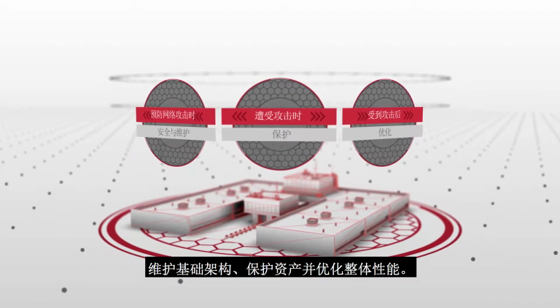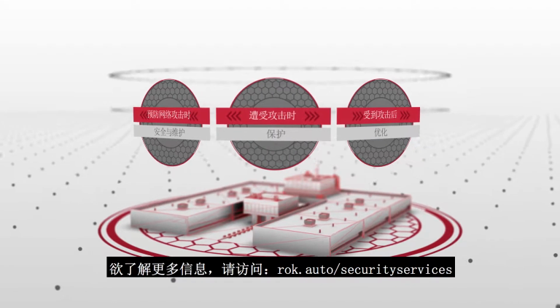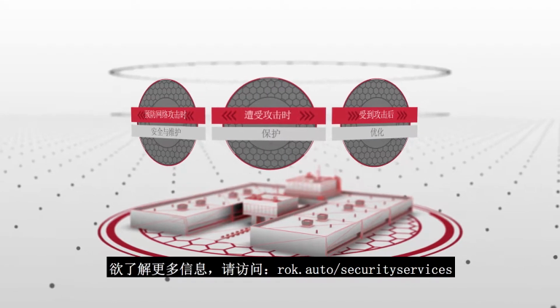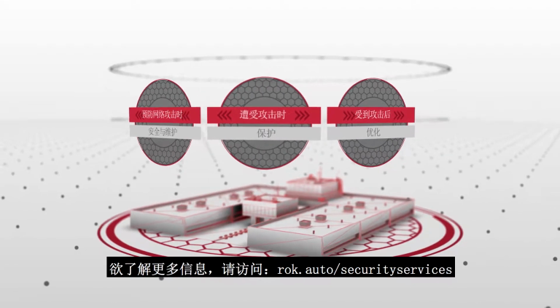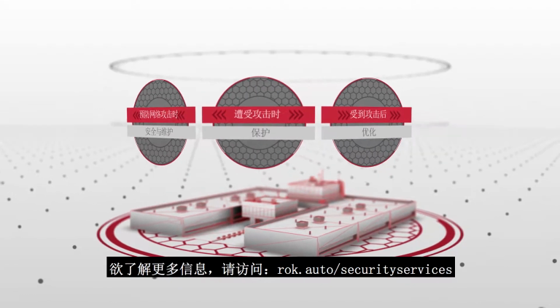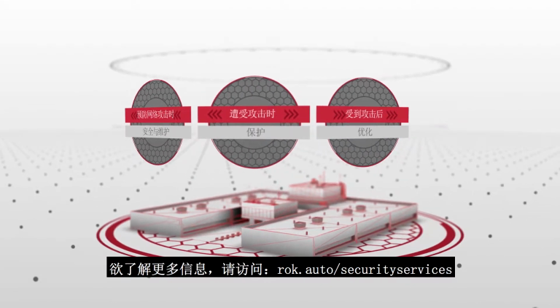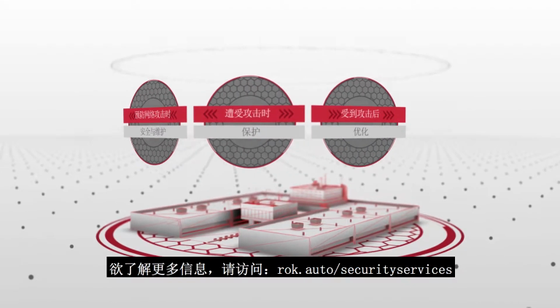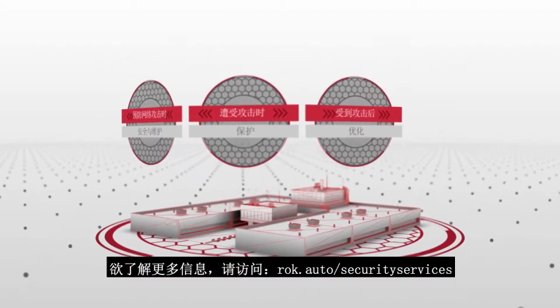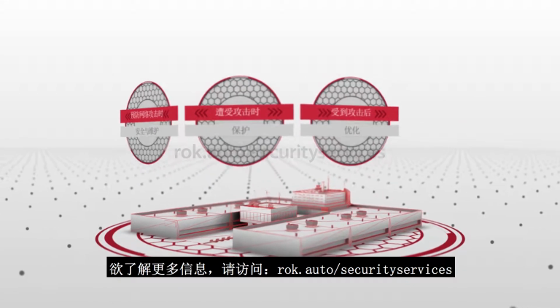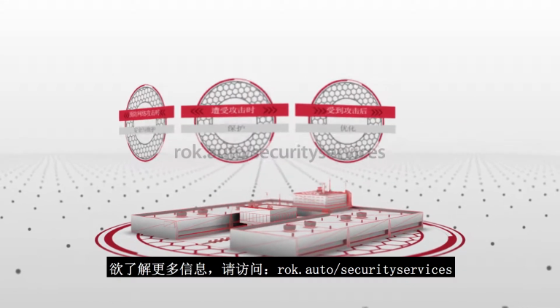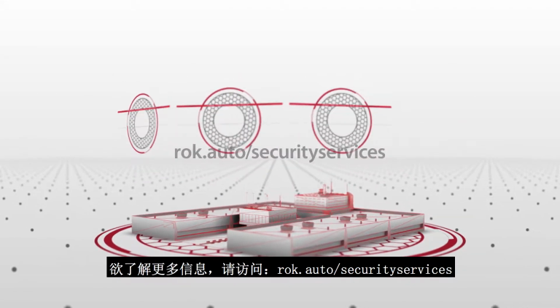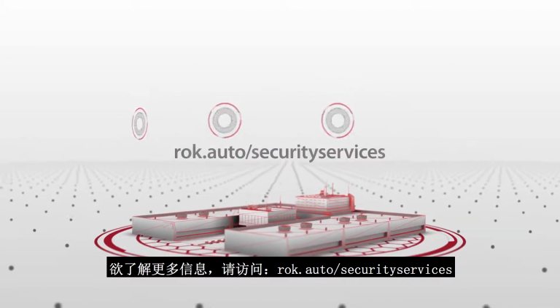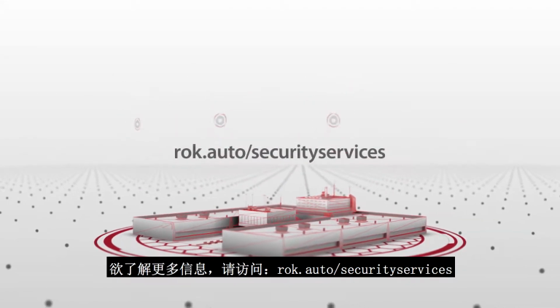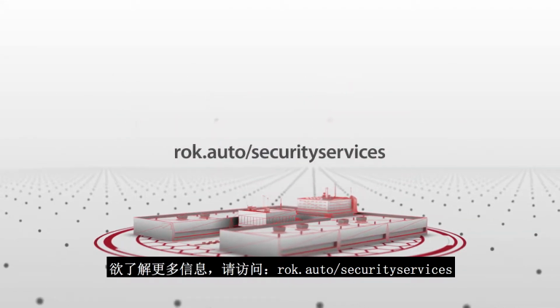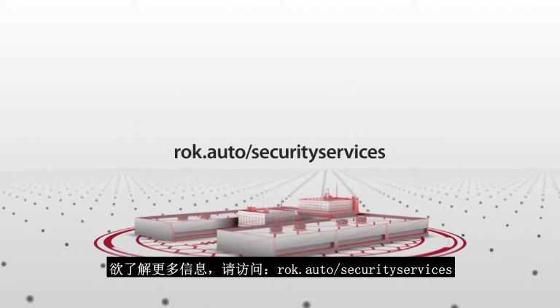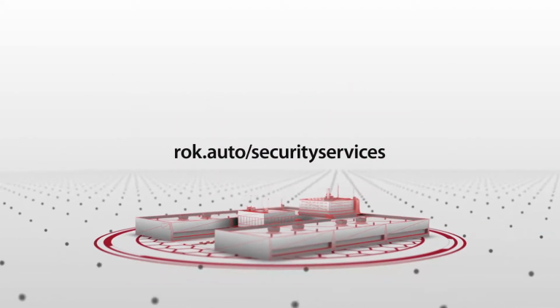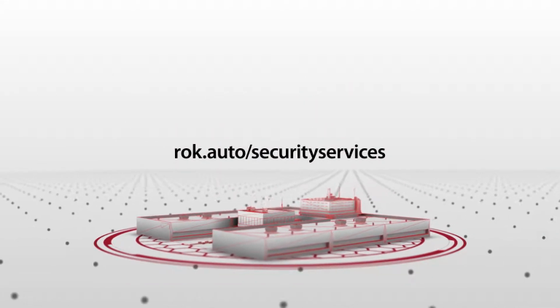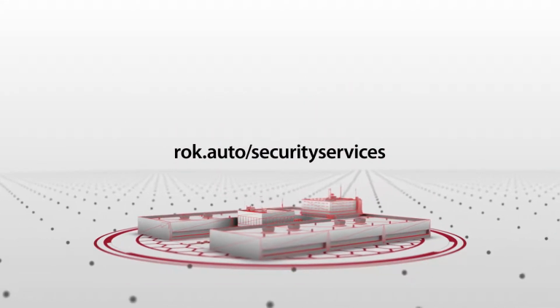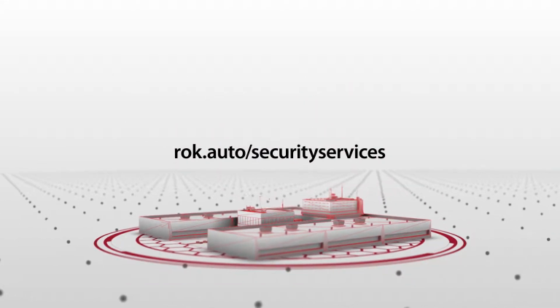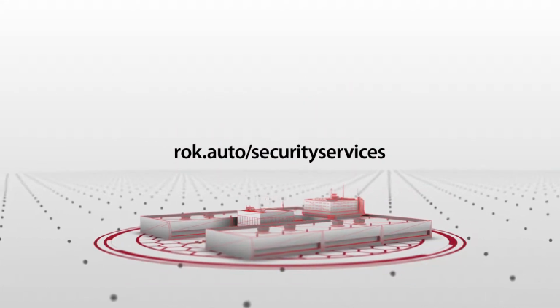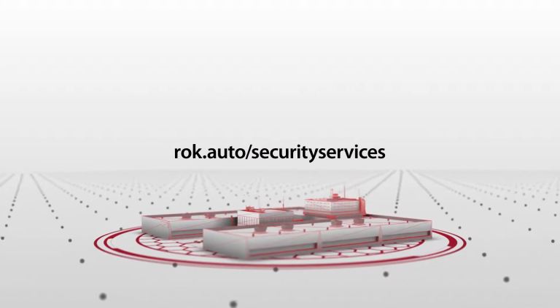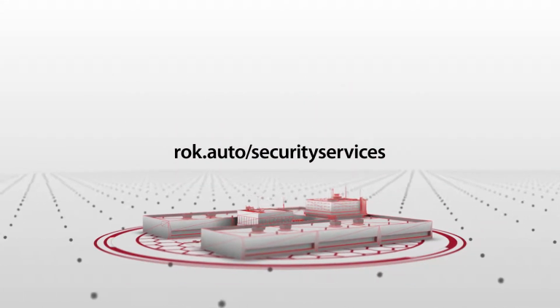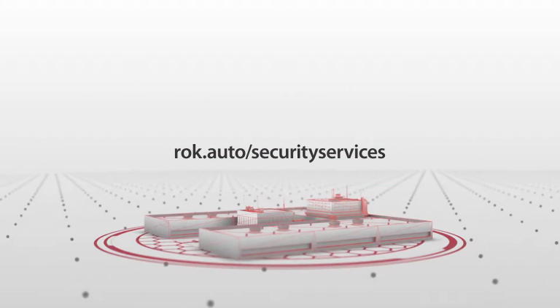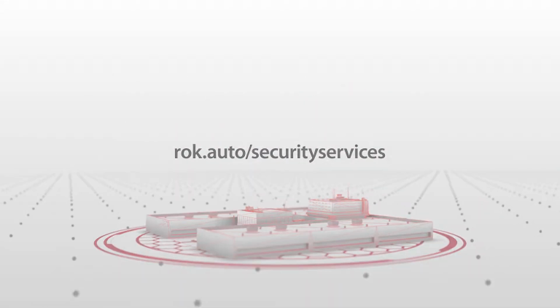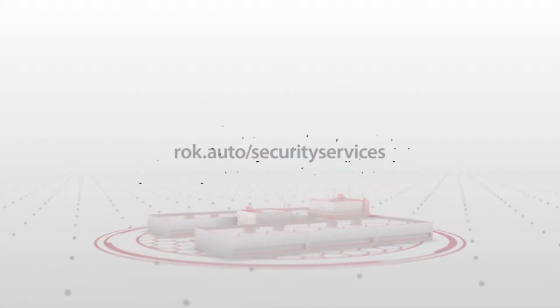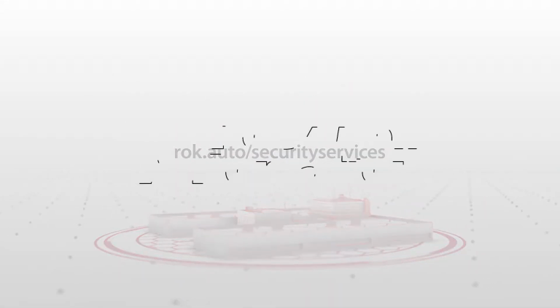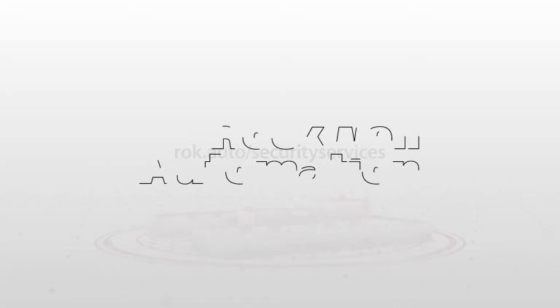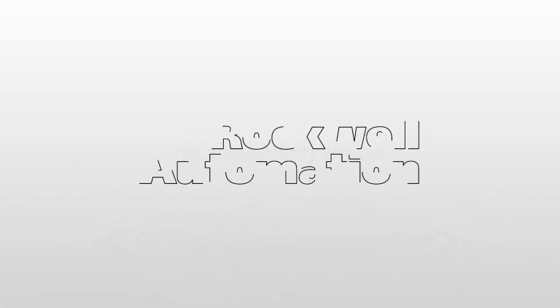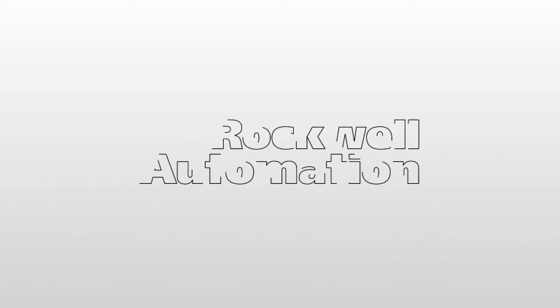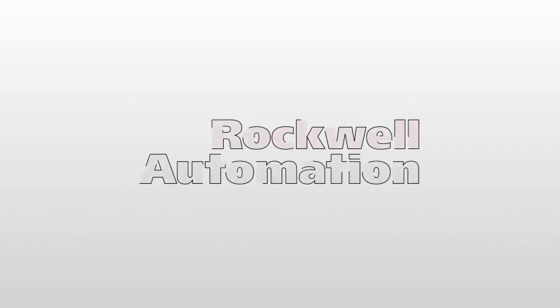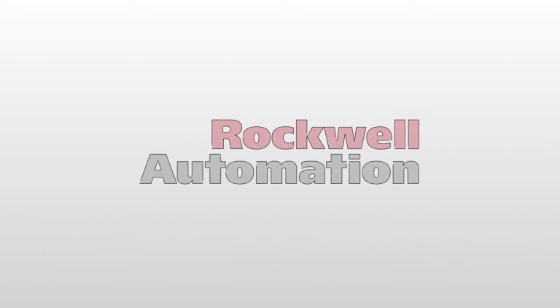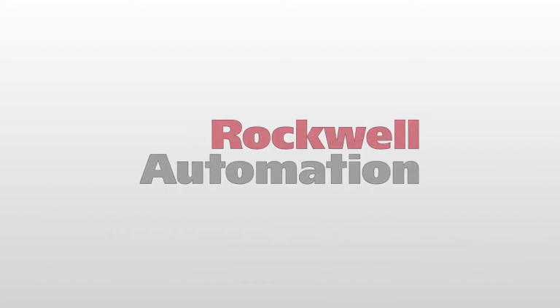Learn more at rok.auto/security-services.